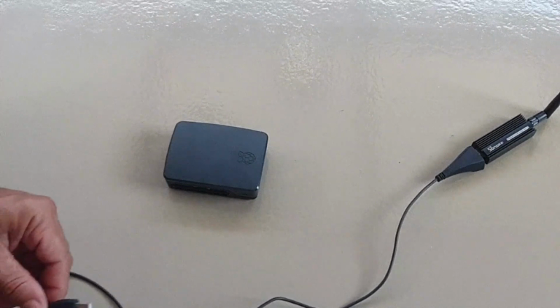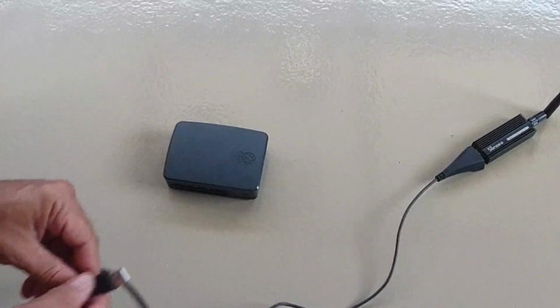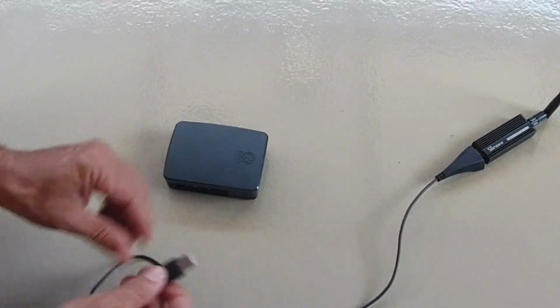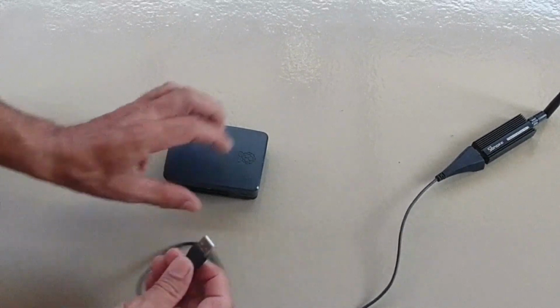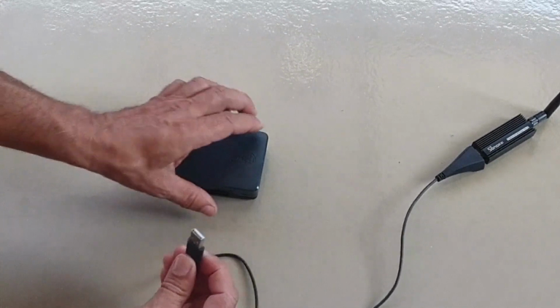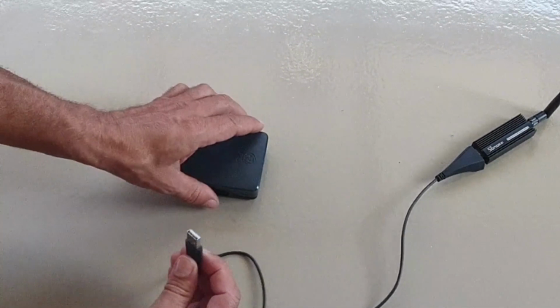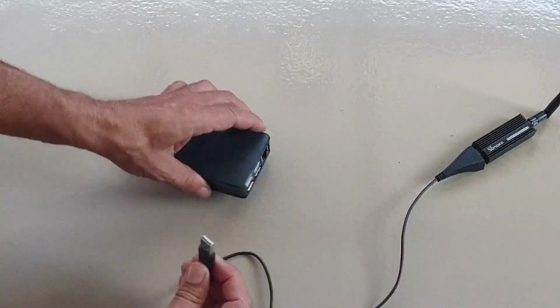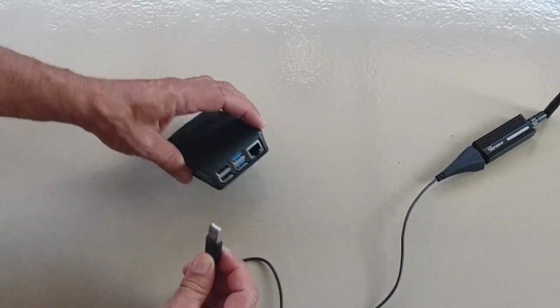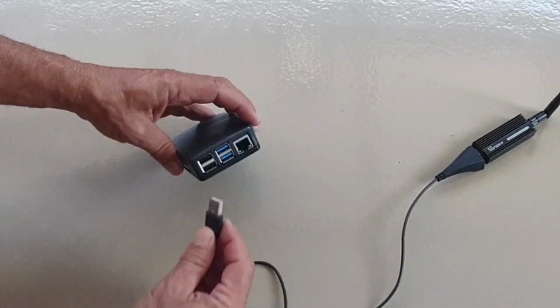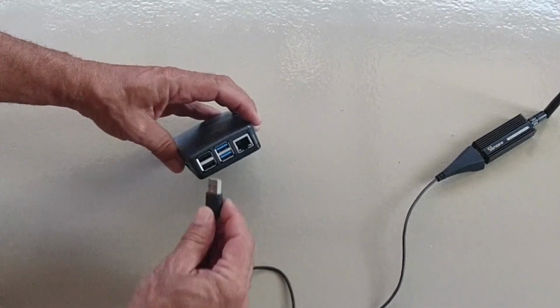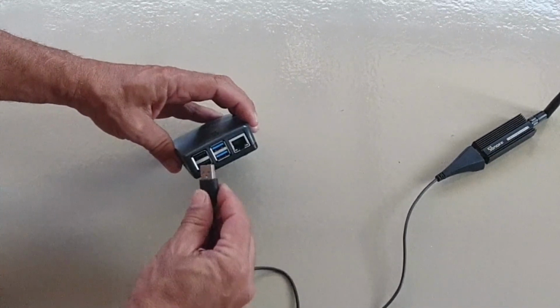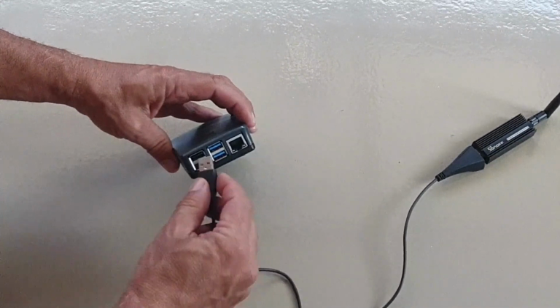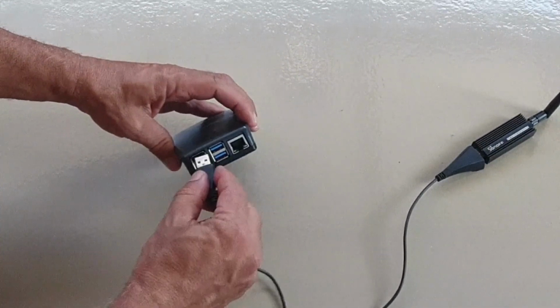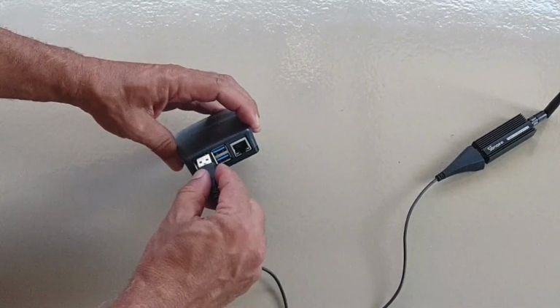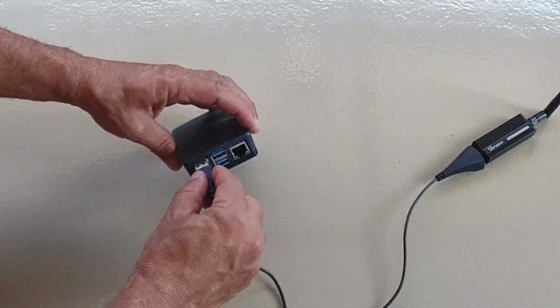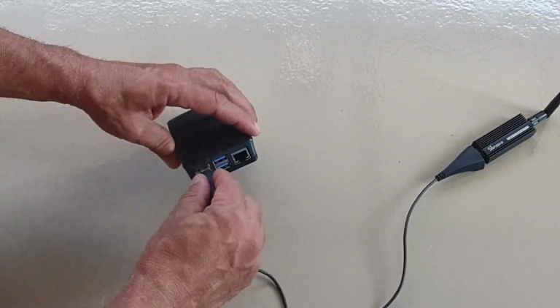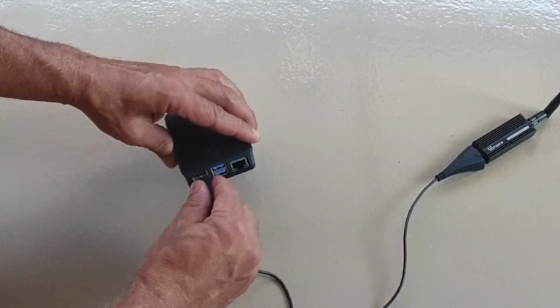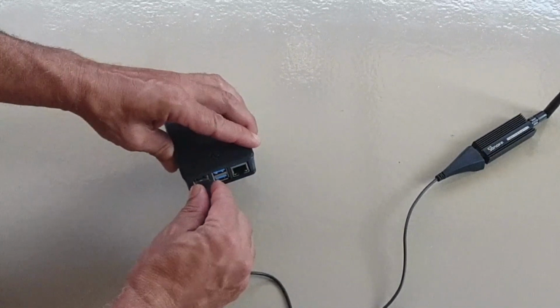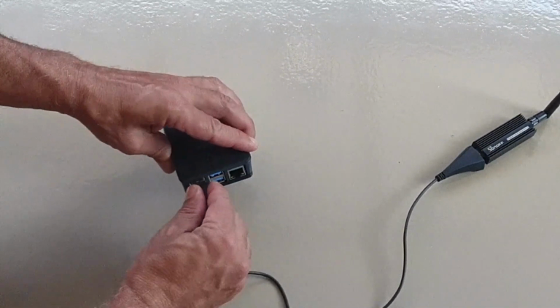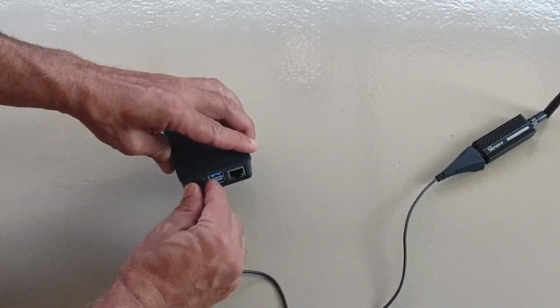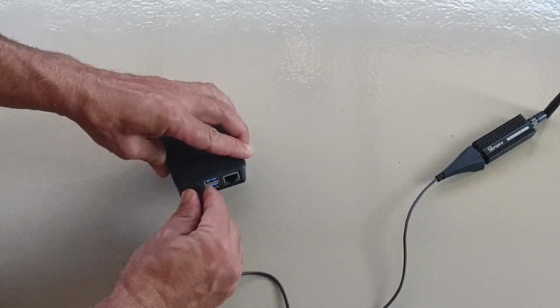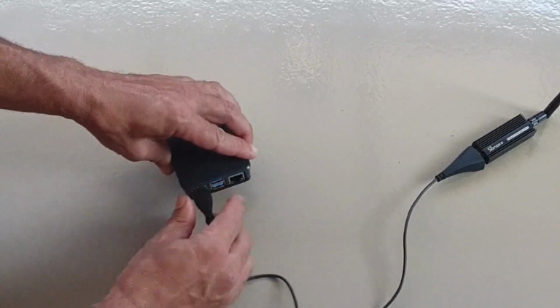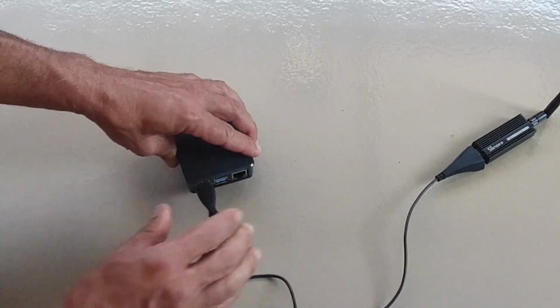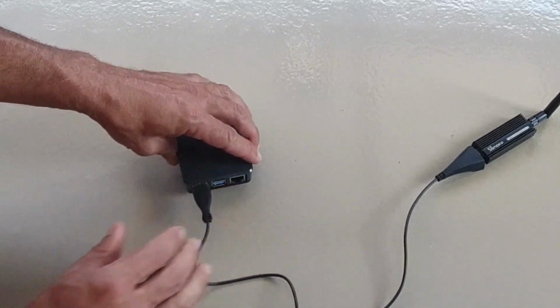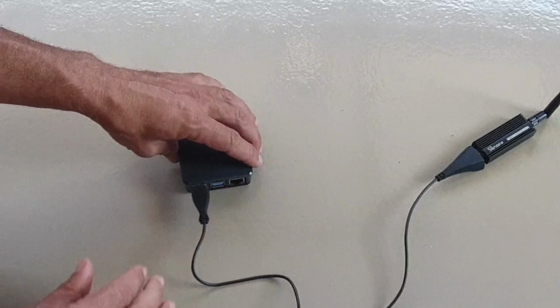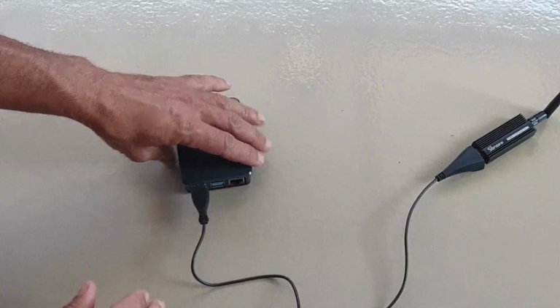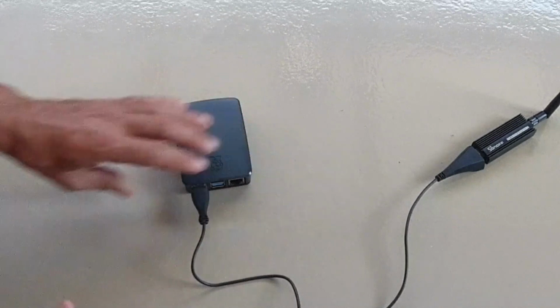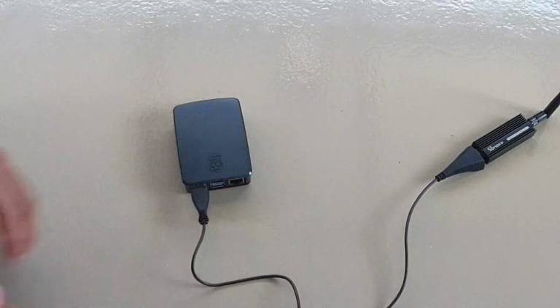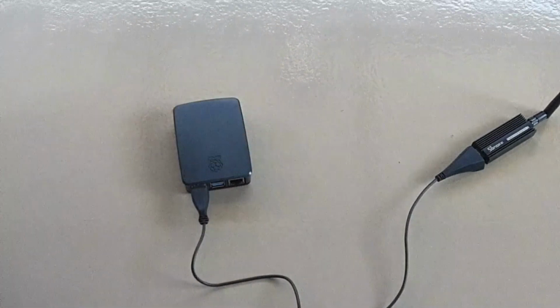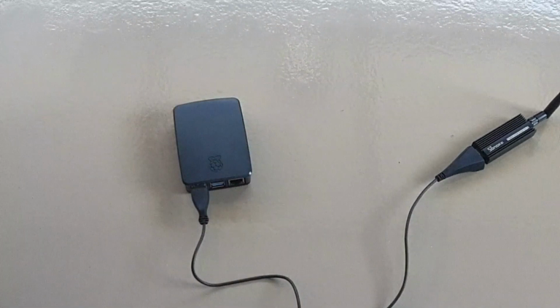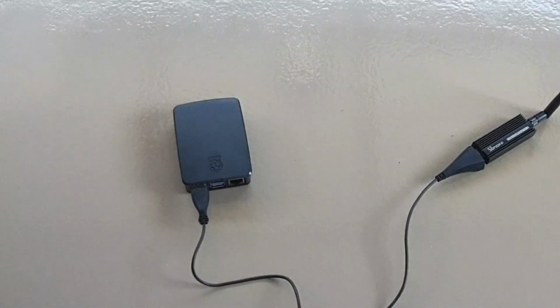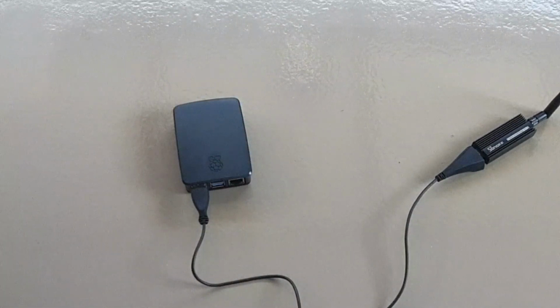I must admit, I have both — I have them plugged straight in and with the cable, and they both seem to work fine for me.